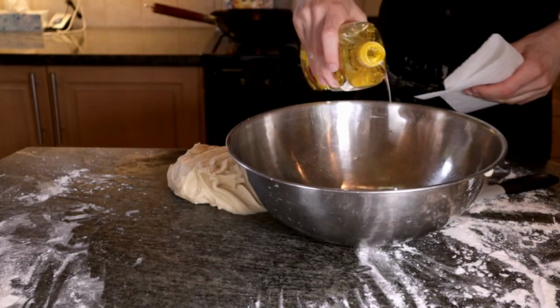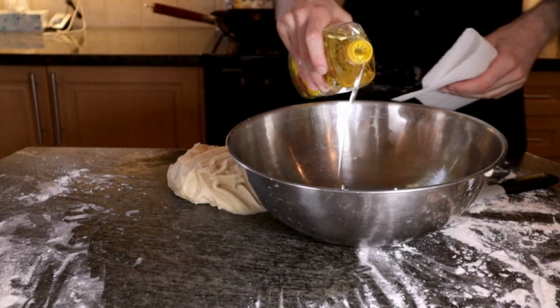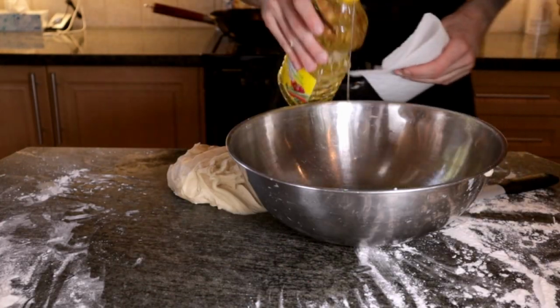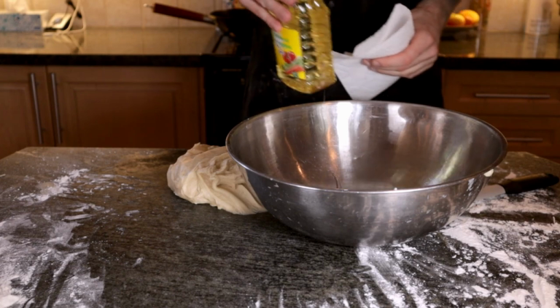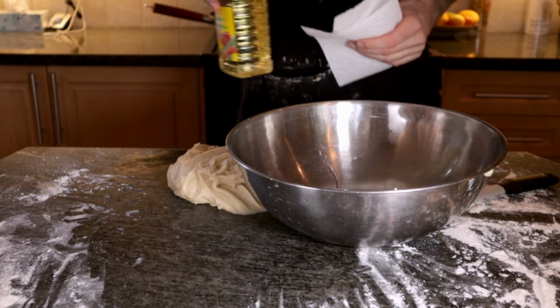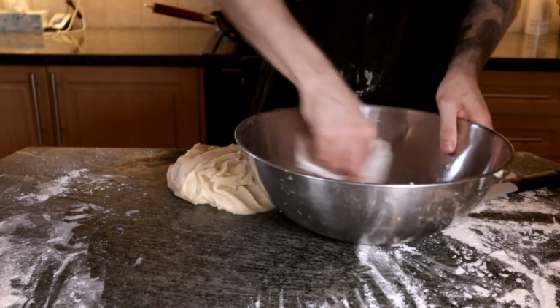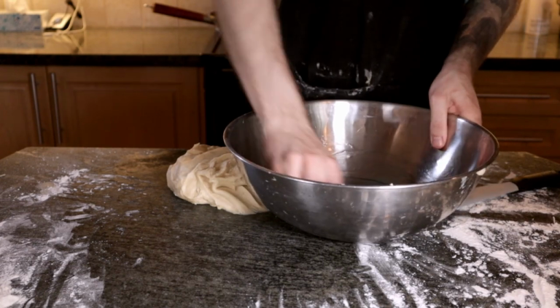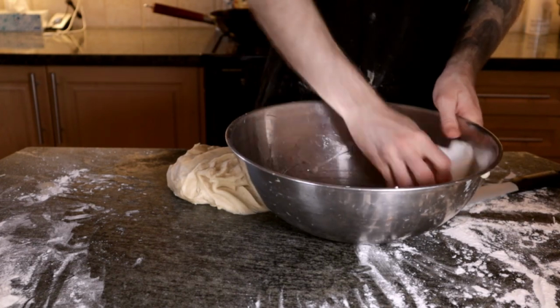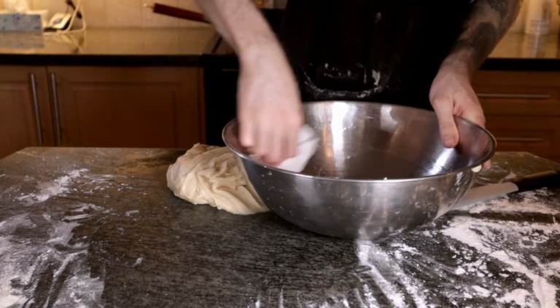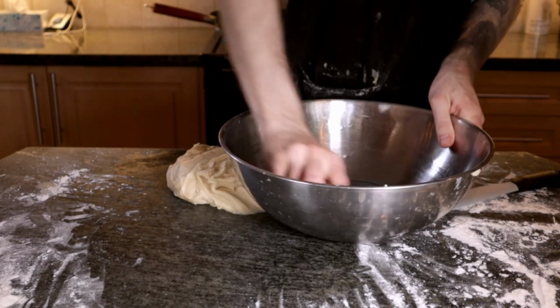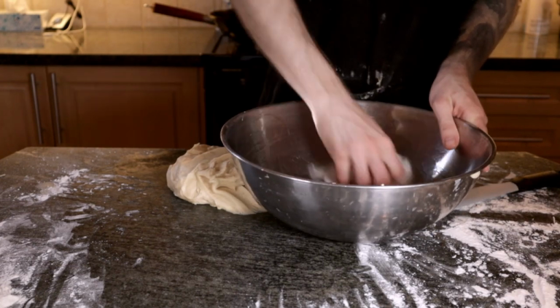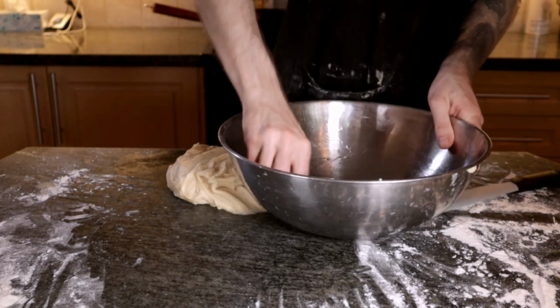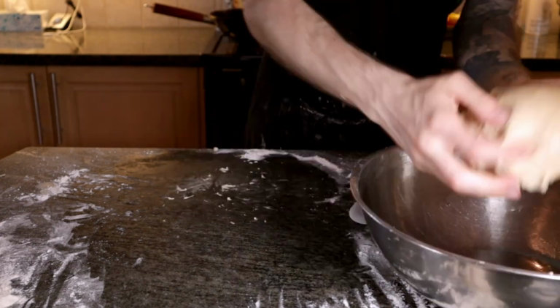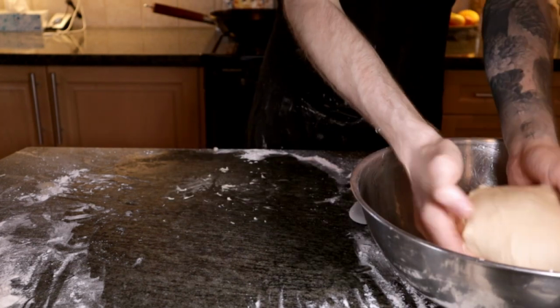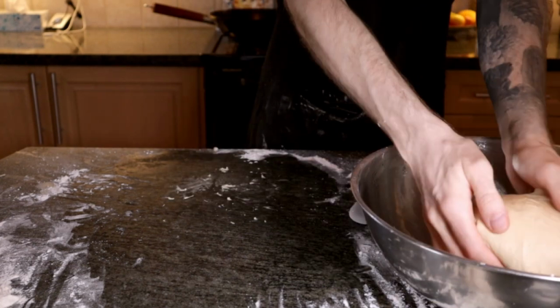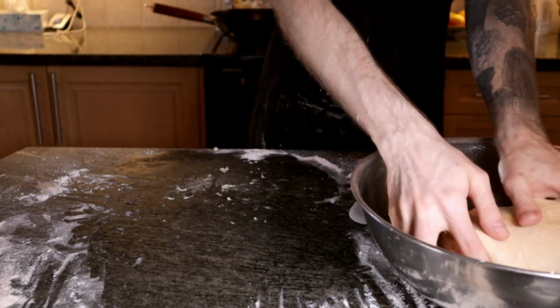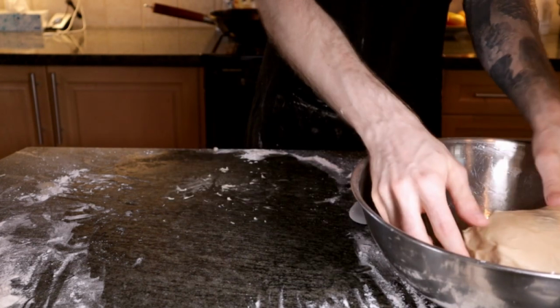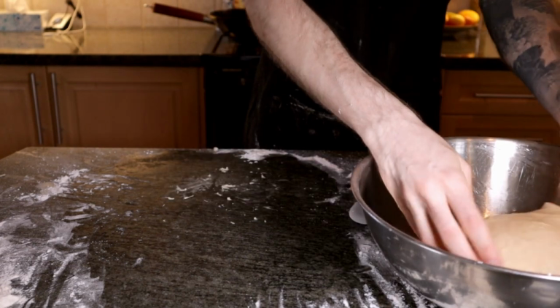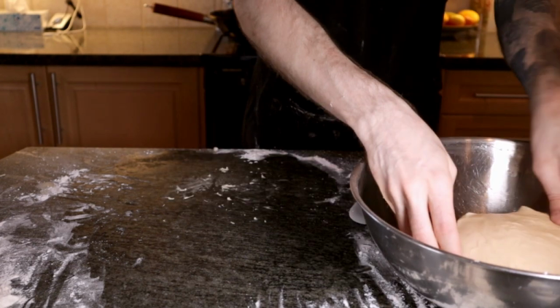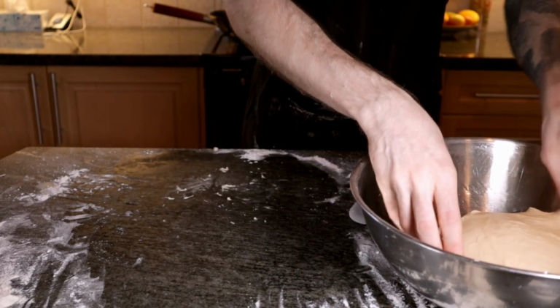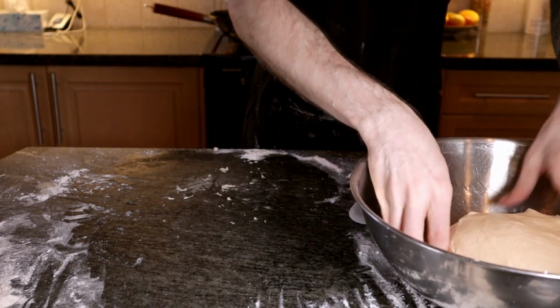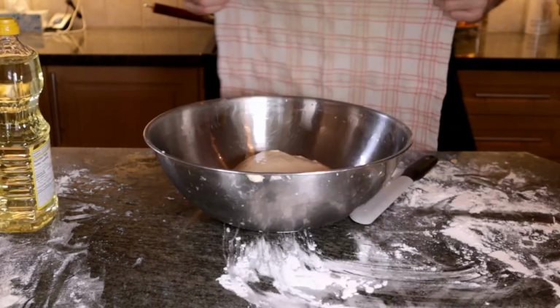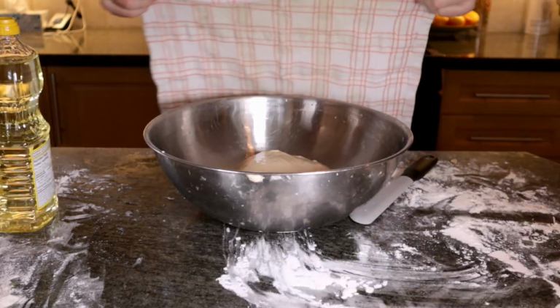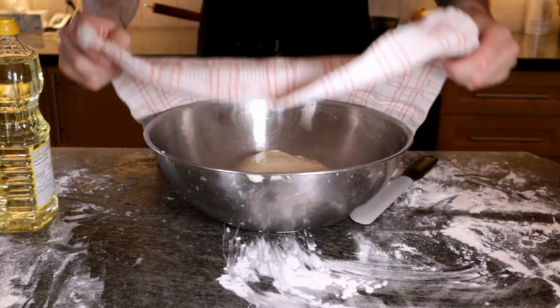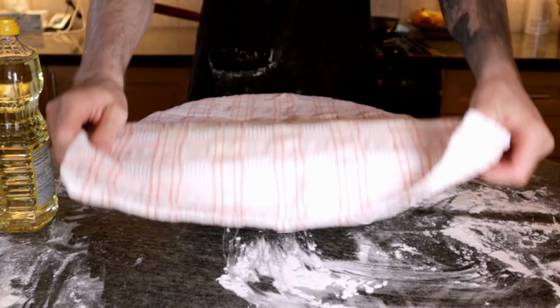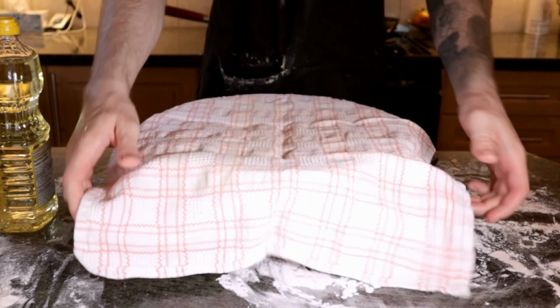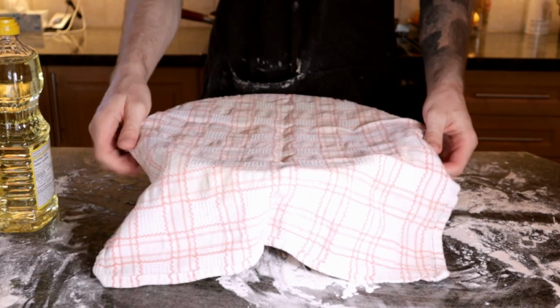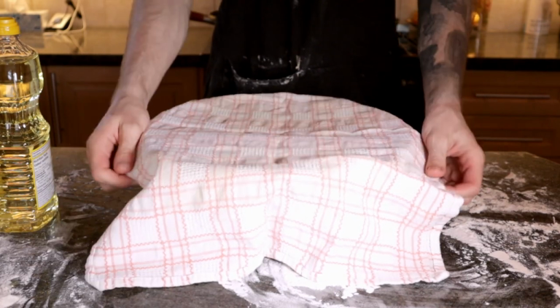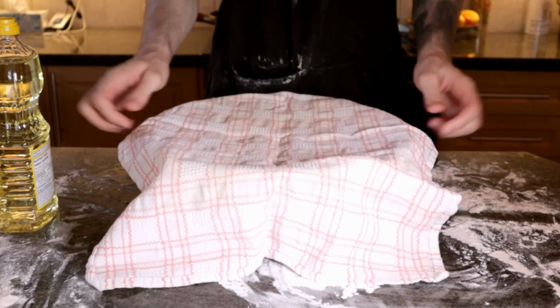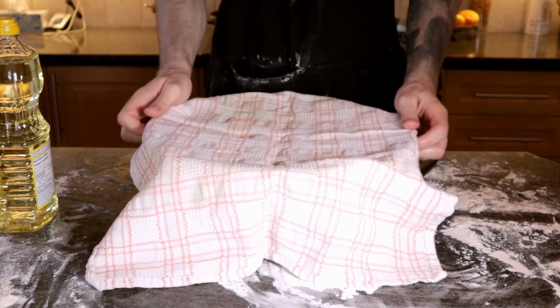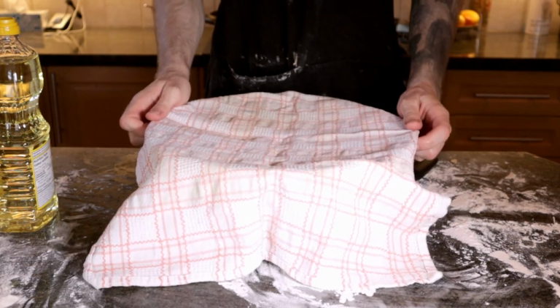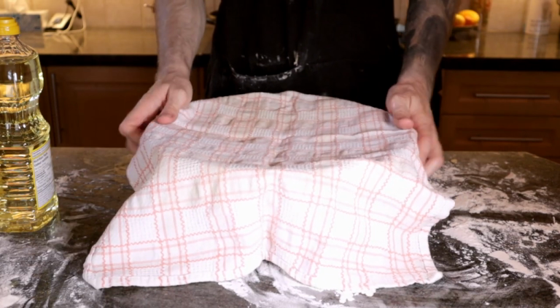Finally, grease up the mixing bowl, cover the dough, and let it rest for two hours while we make the rest of our ingredients.